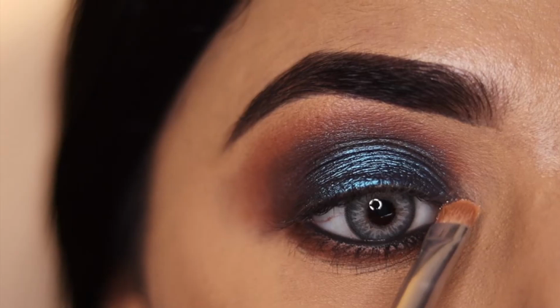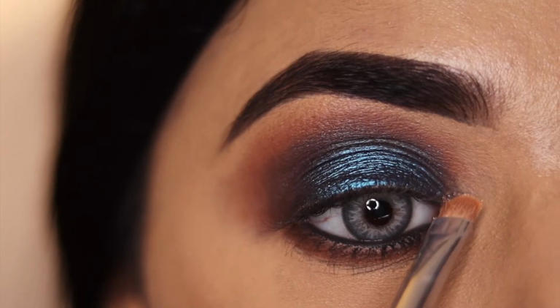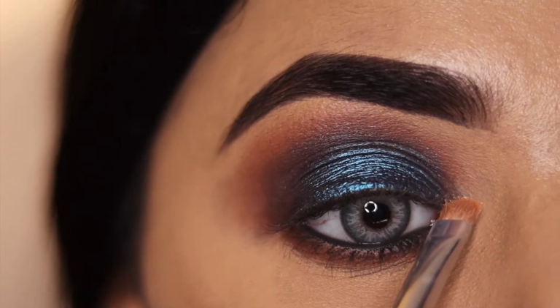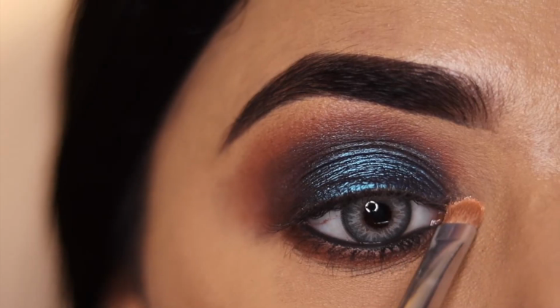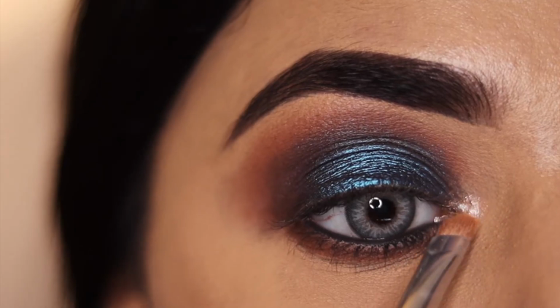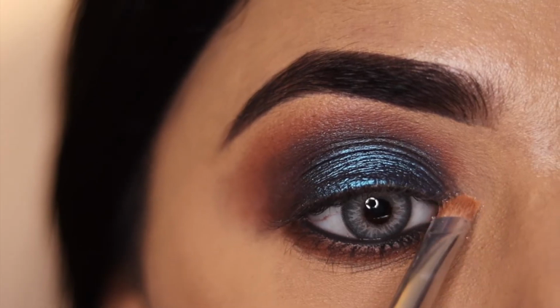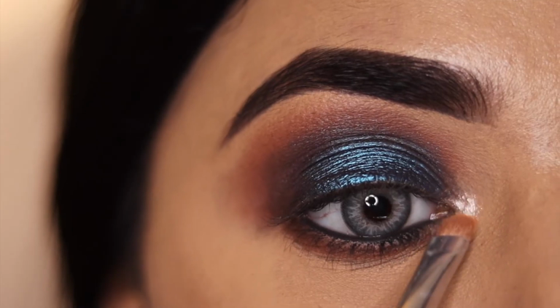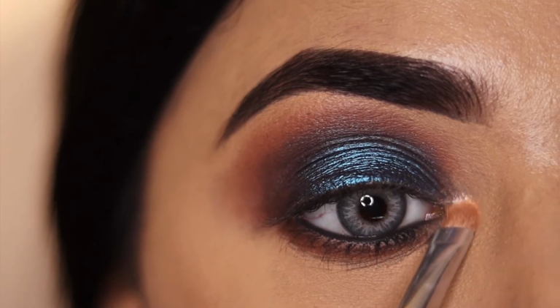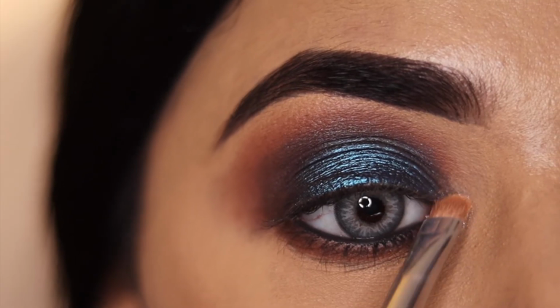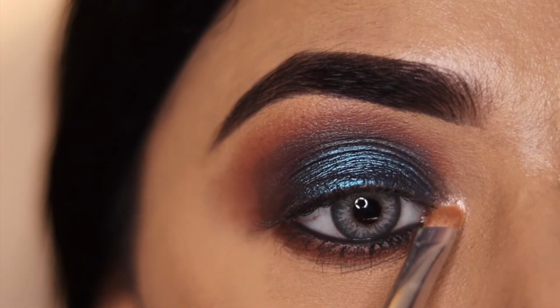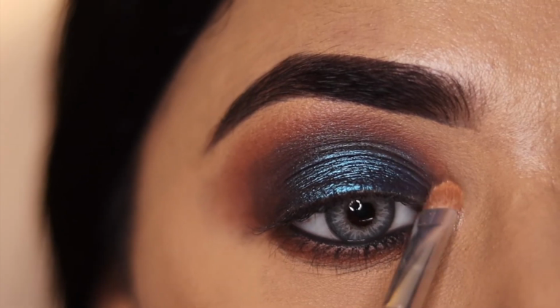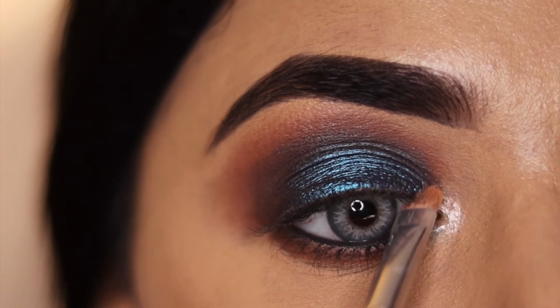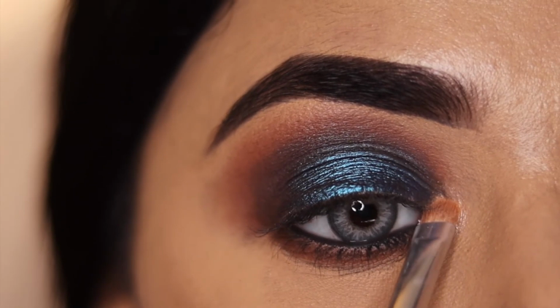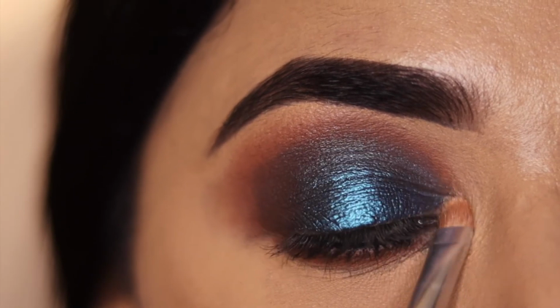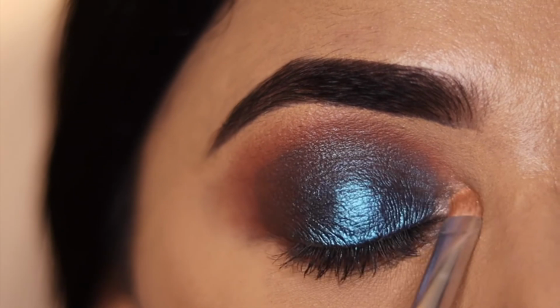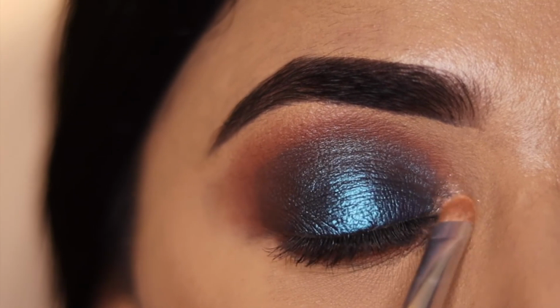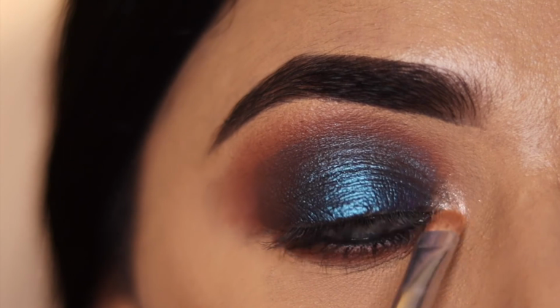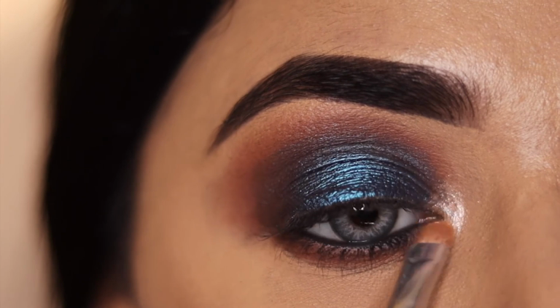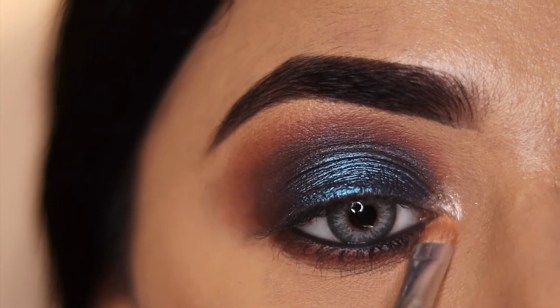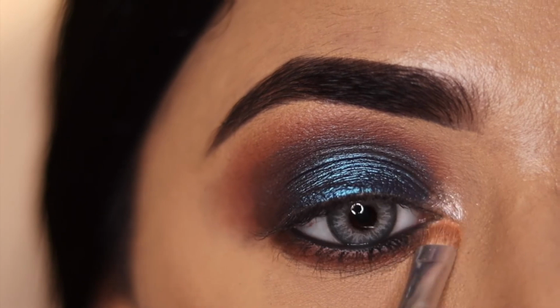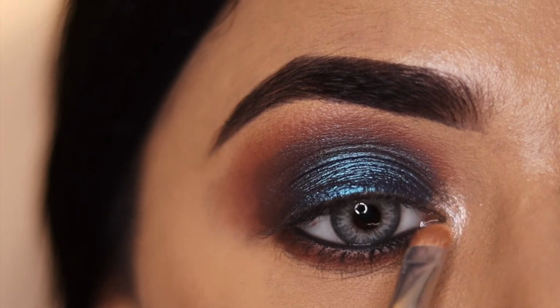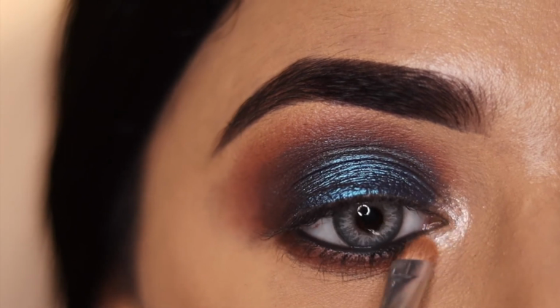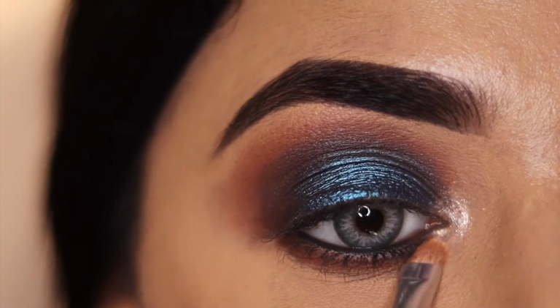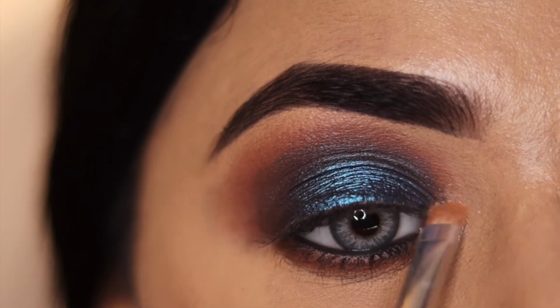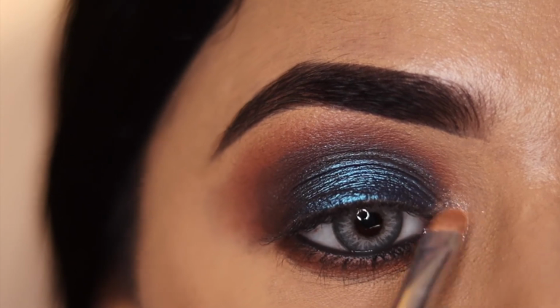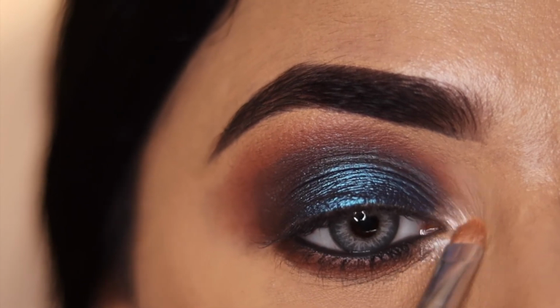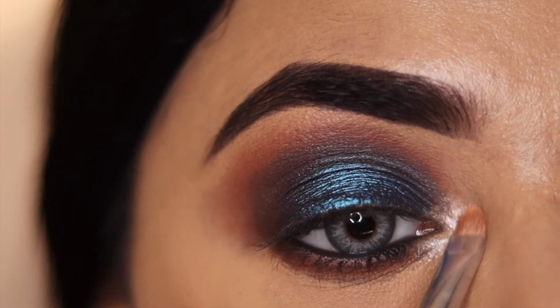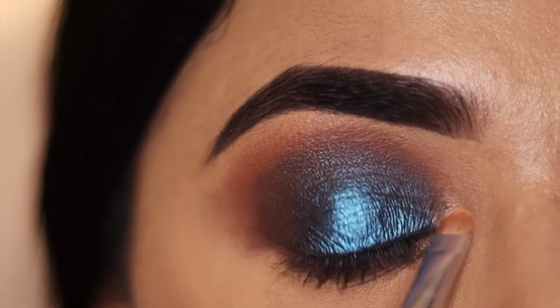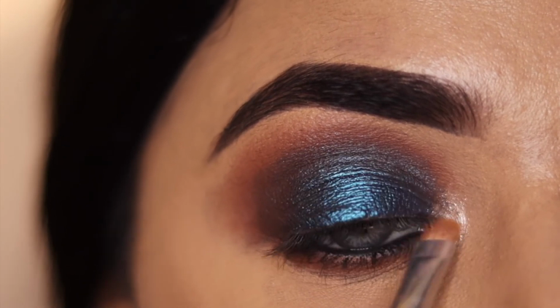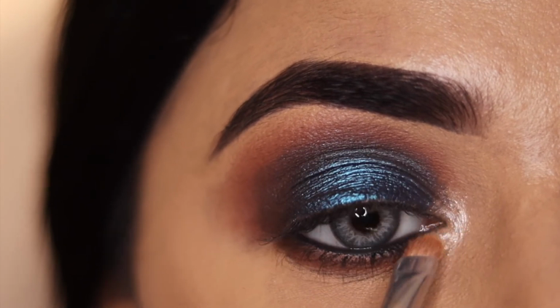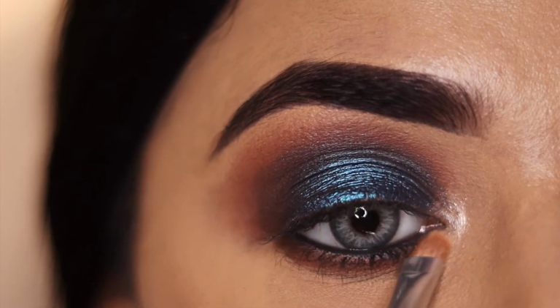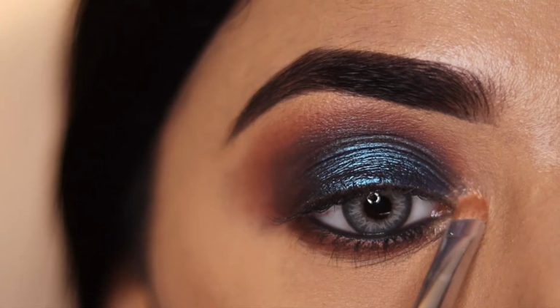After that, I have taken a light shimmer shade and used it to highlight the tear duct corner of the eye.